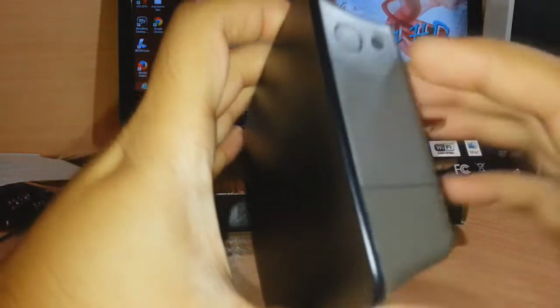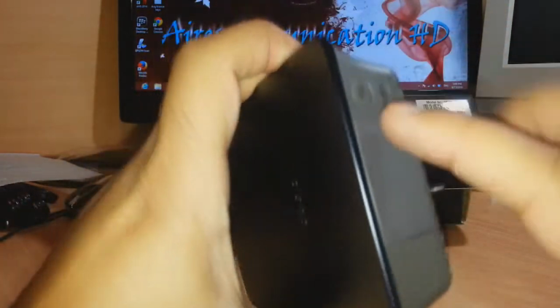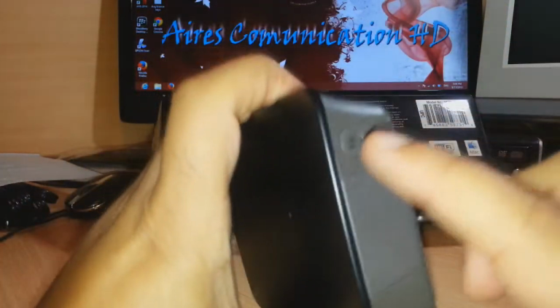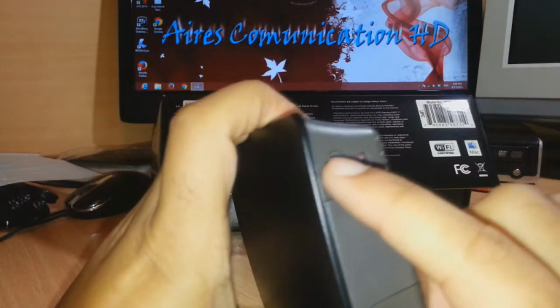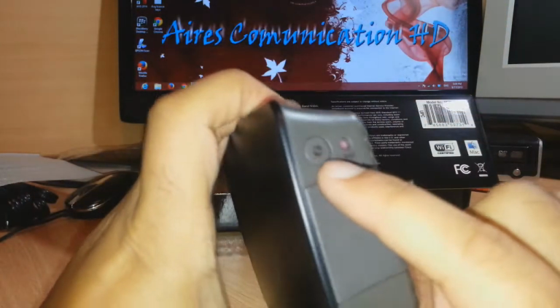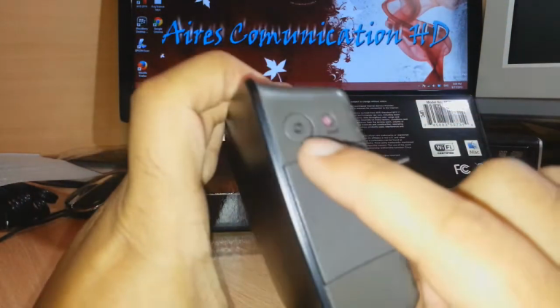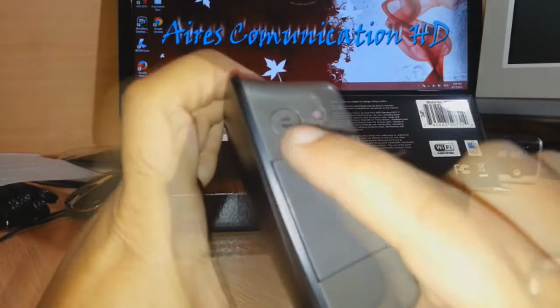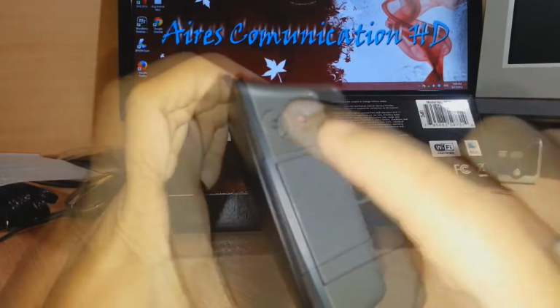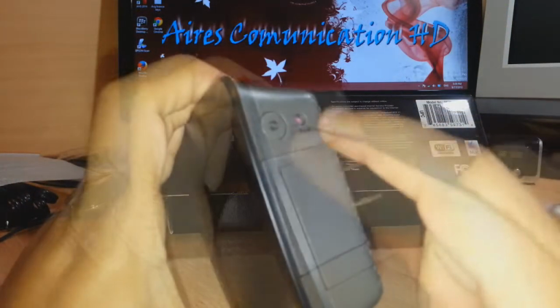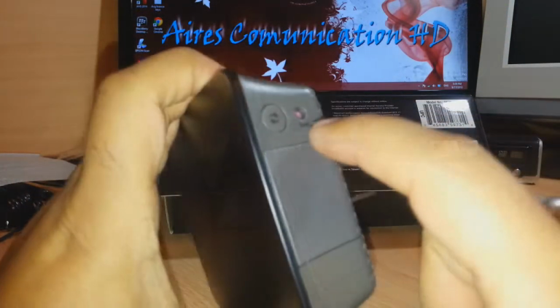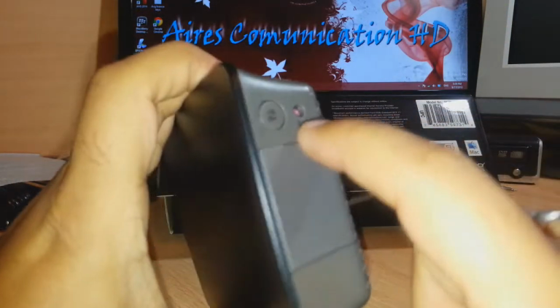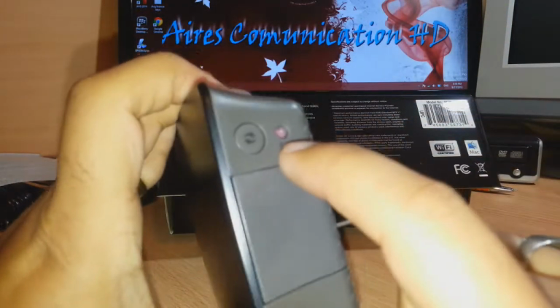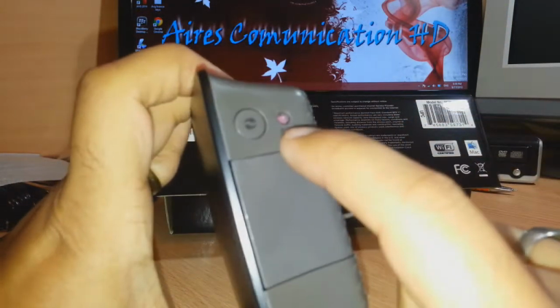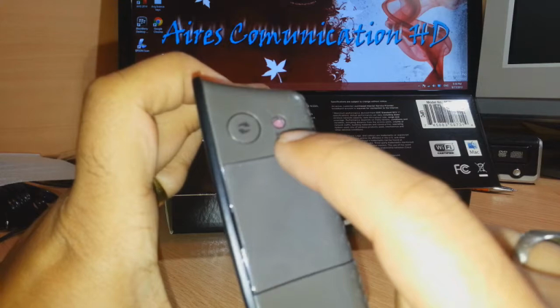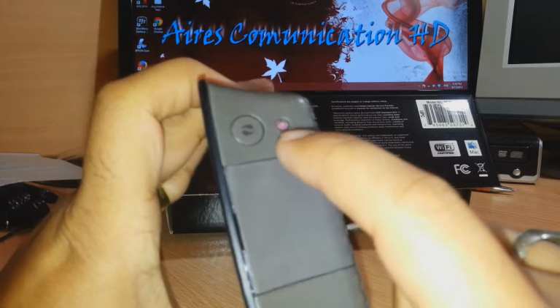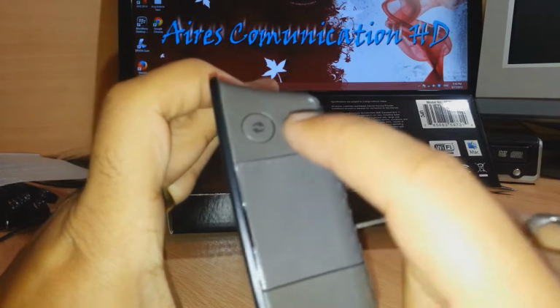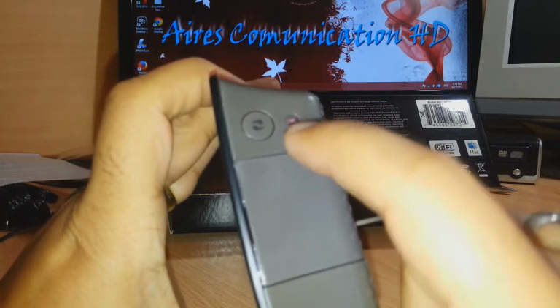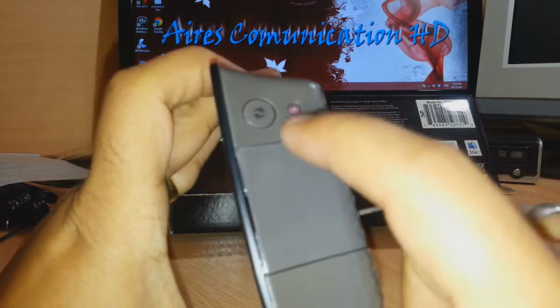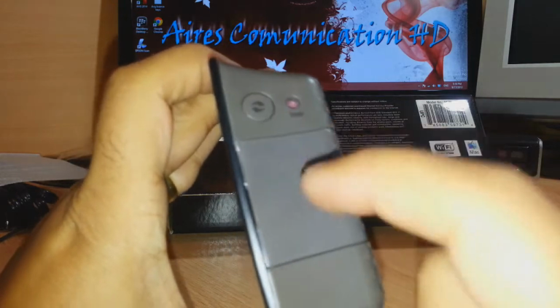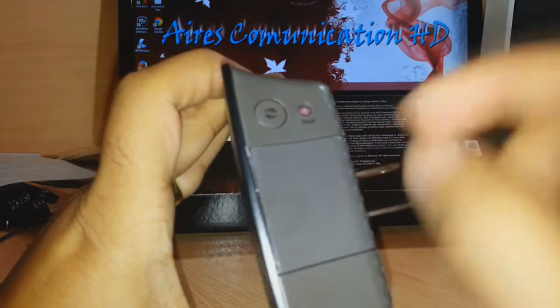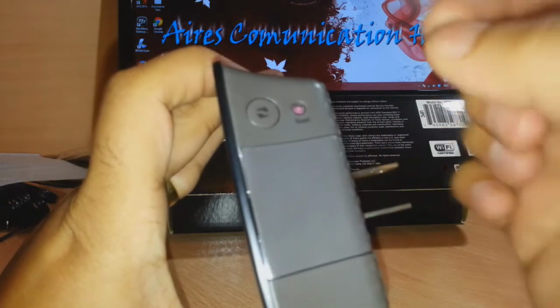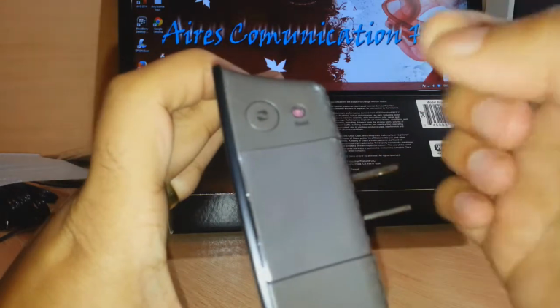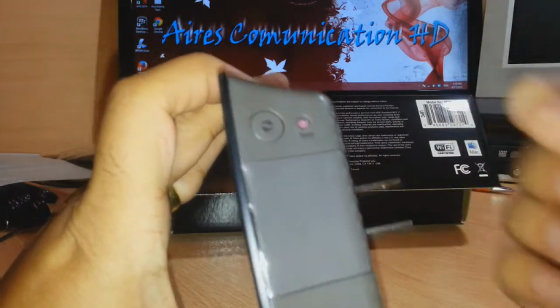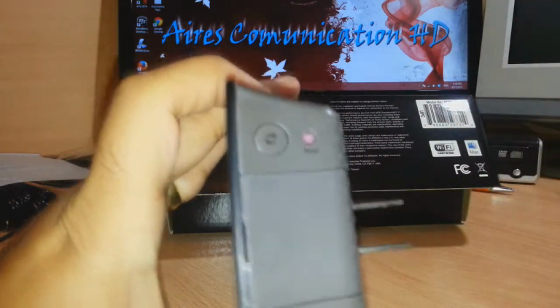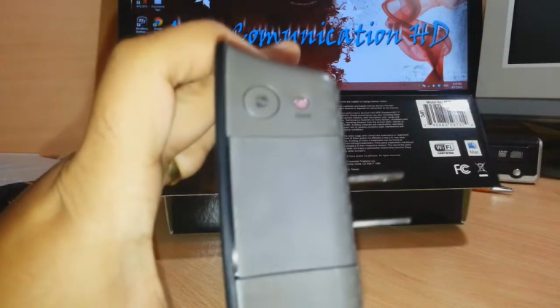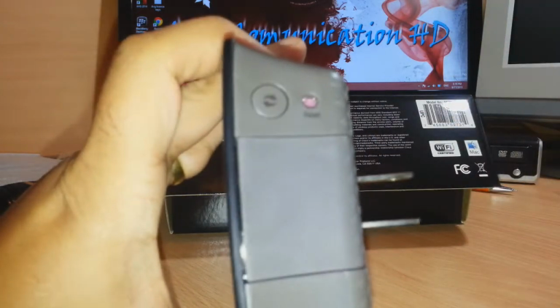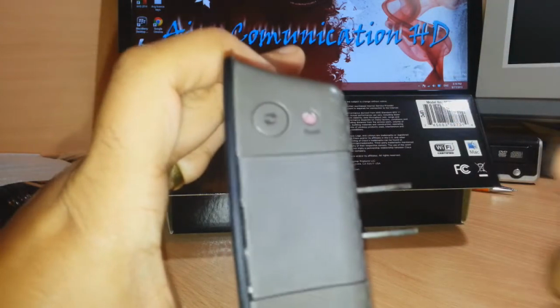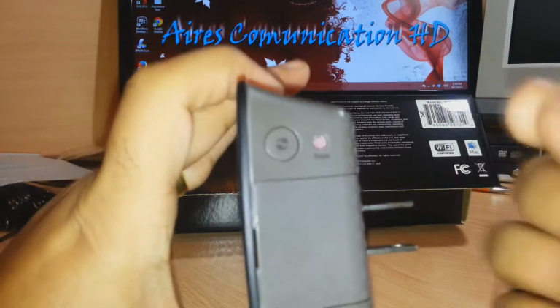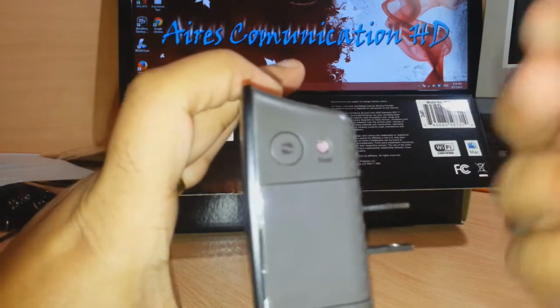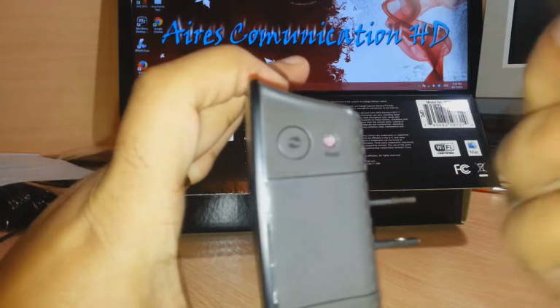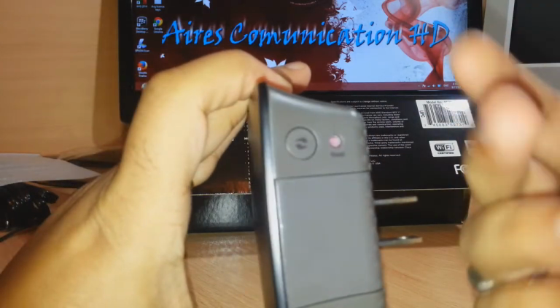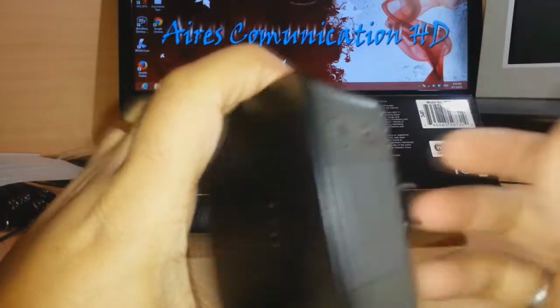Here we have one button, and here you see a small hole and one small button in purple — that is for reset.